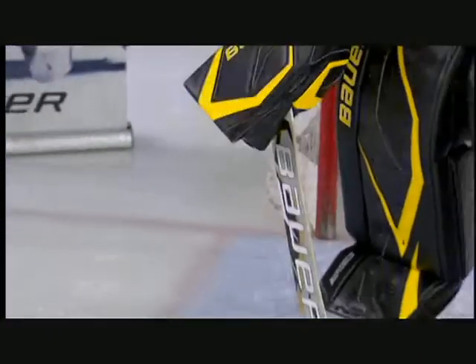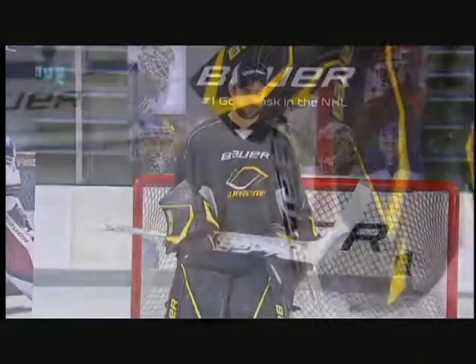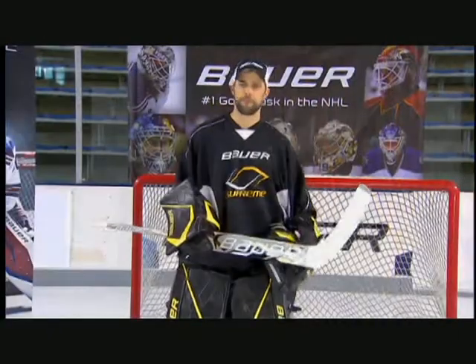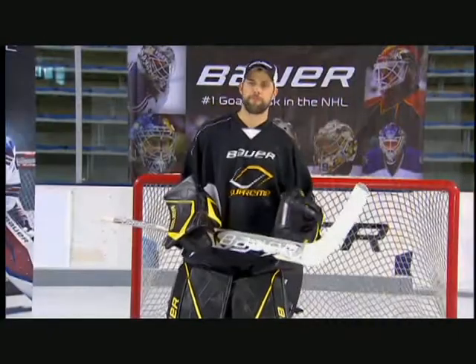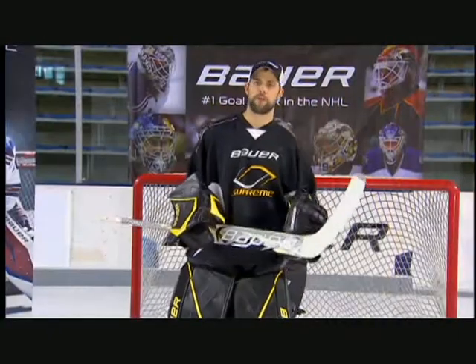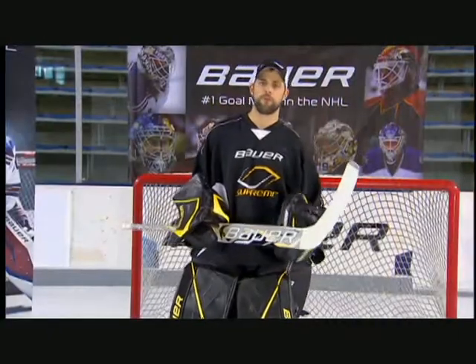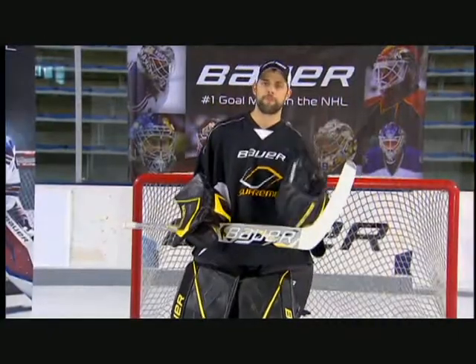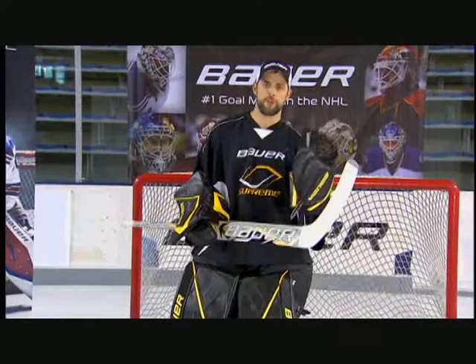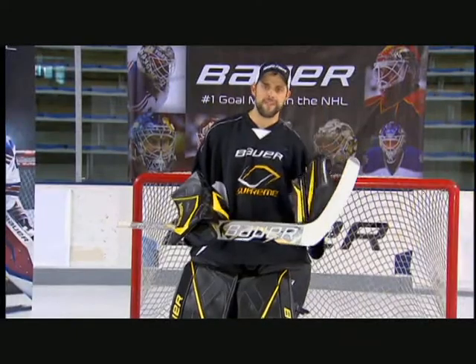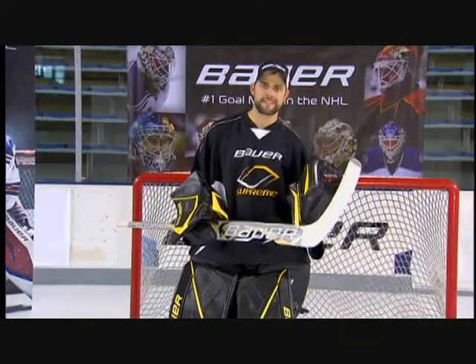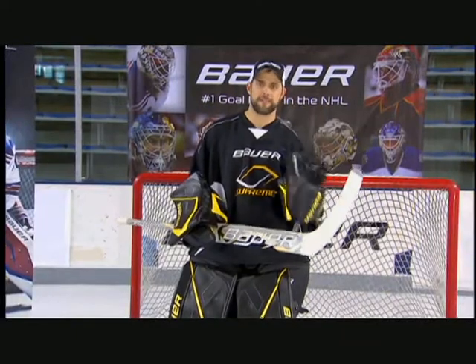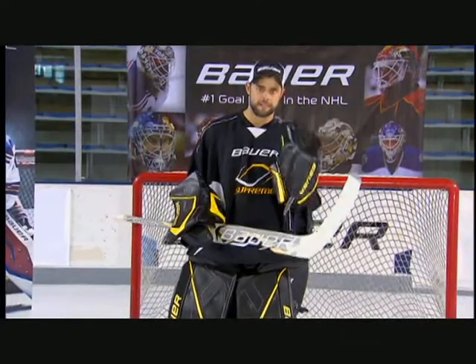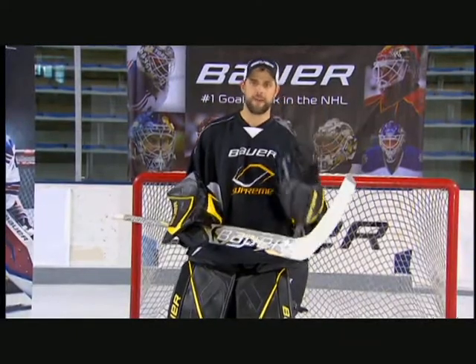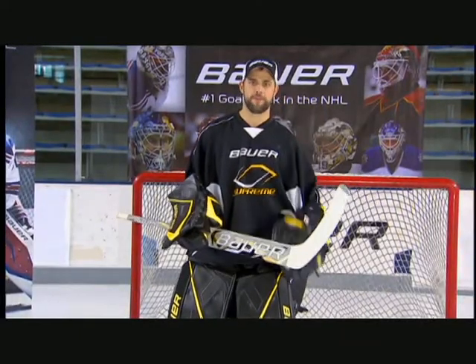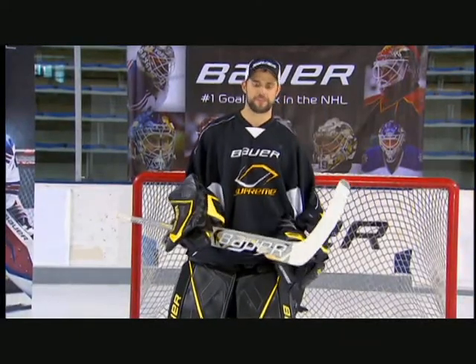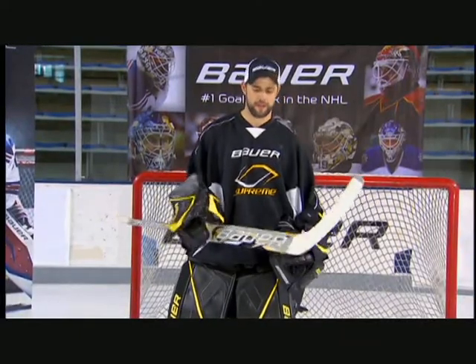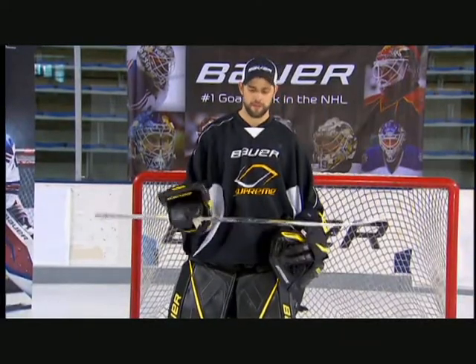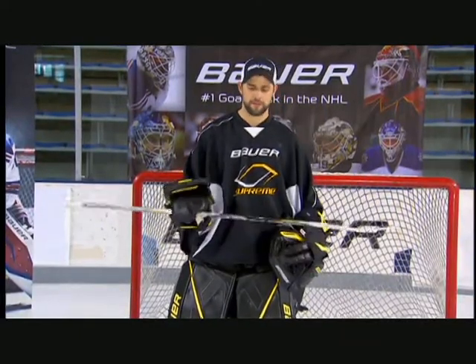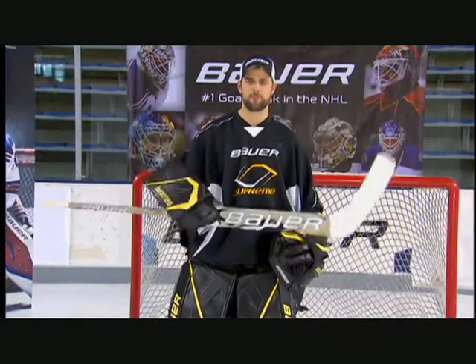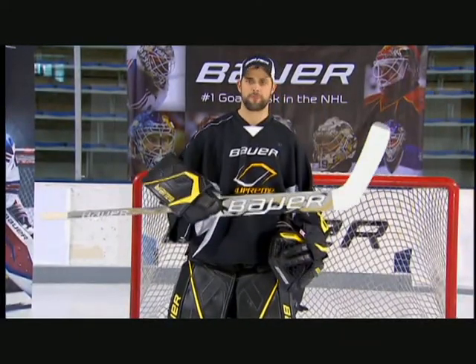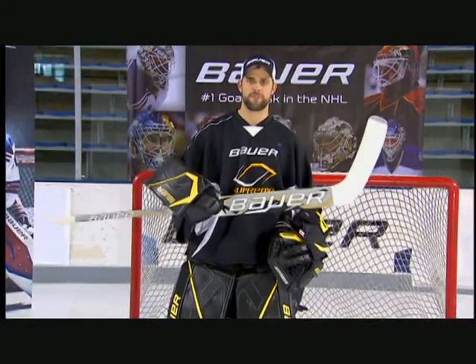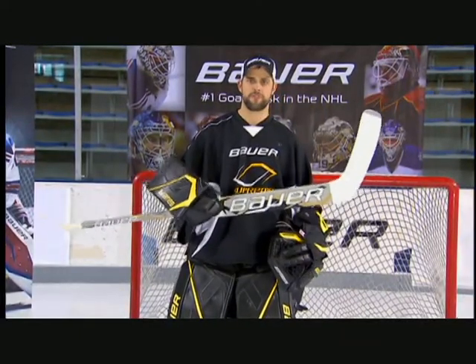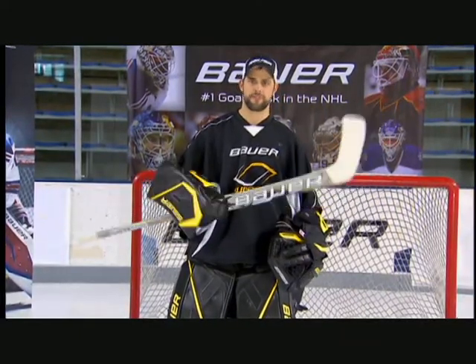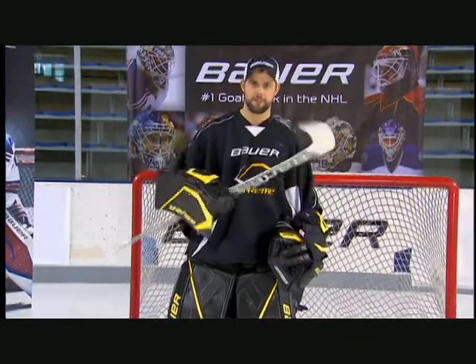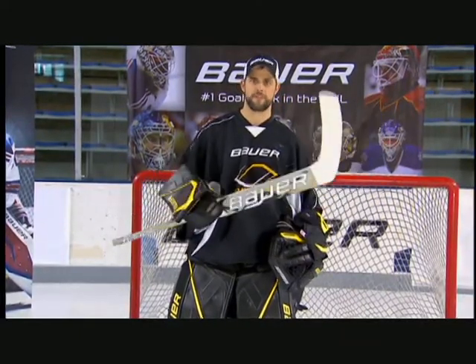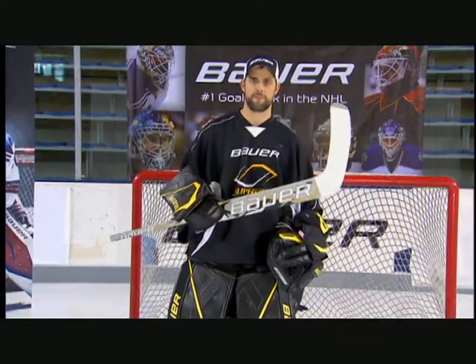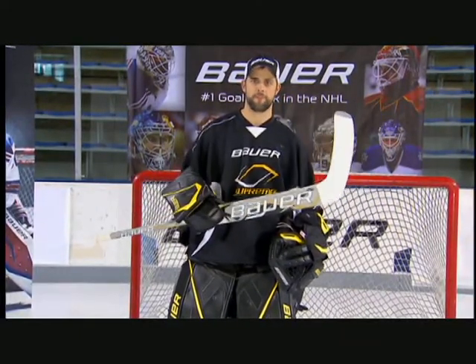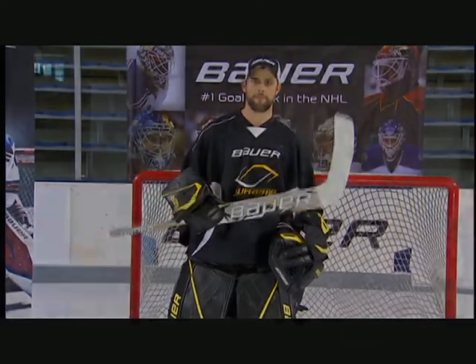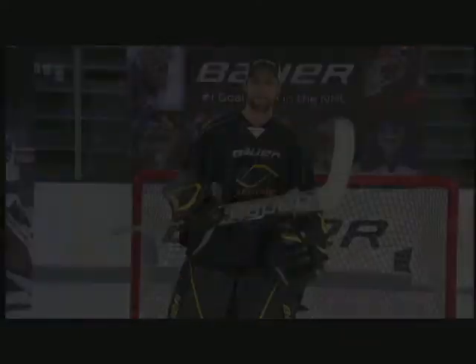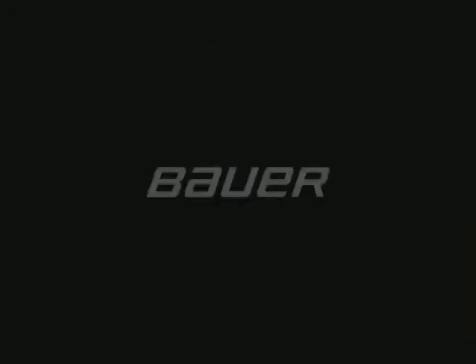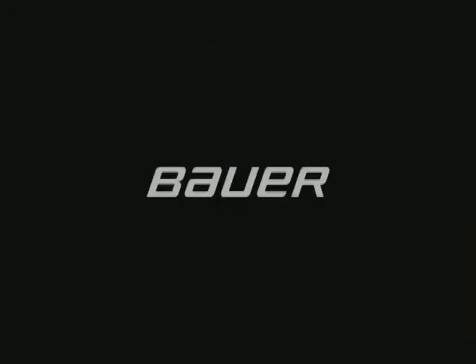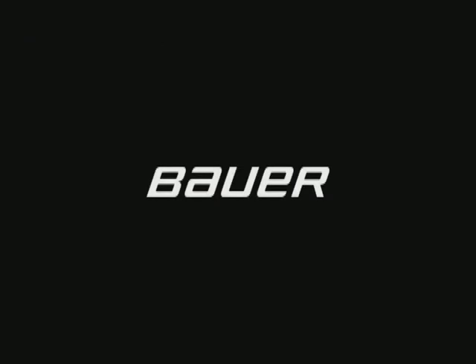So if you're a butterfly goalie looking for a unique stick that's going to benefit your style, the new Supreme Sticks is designed for you.